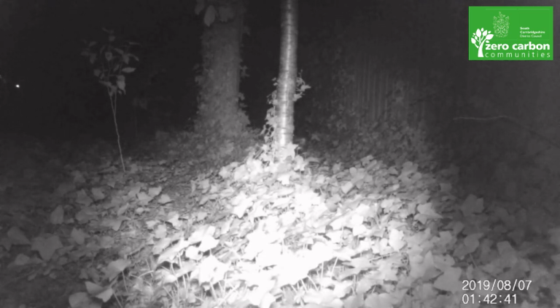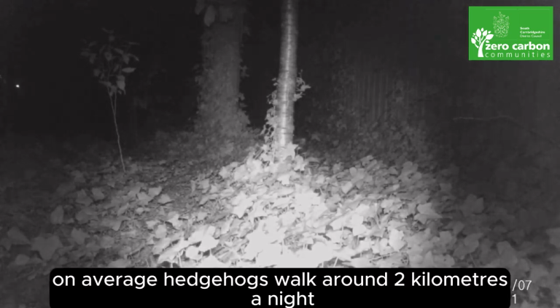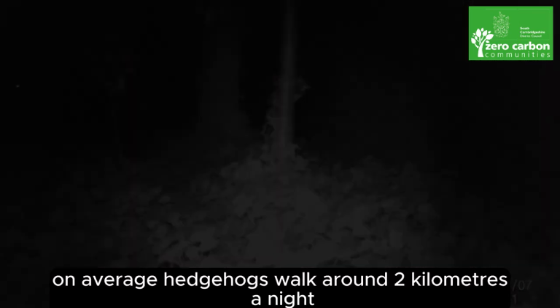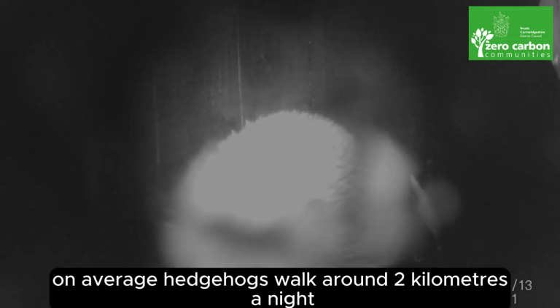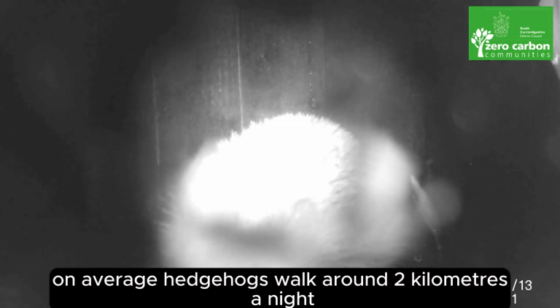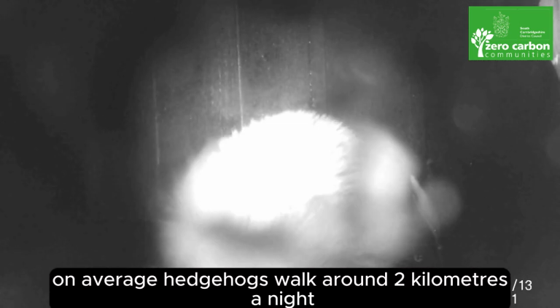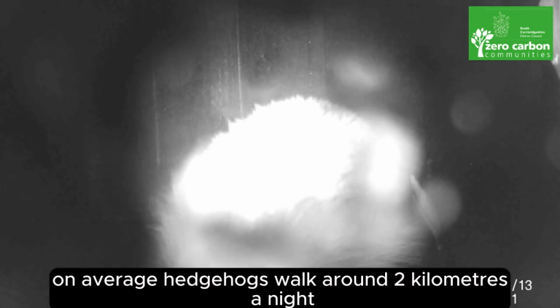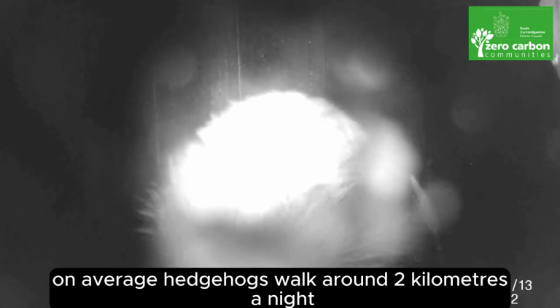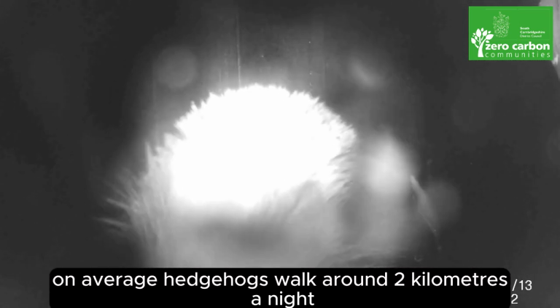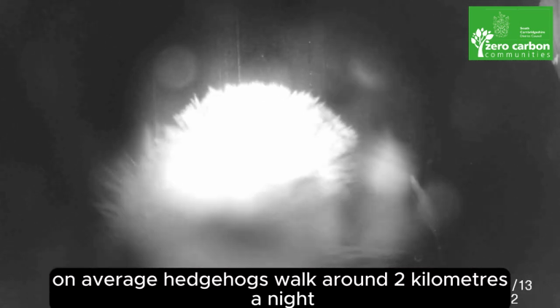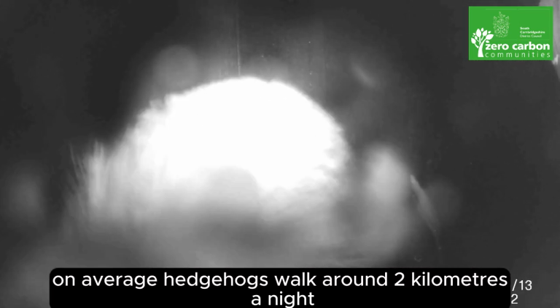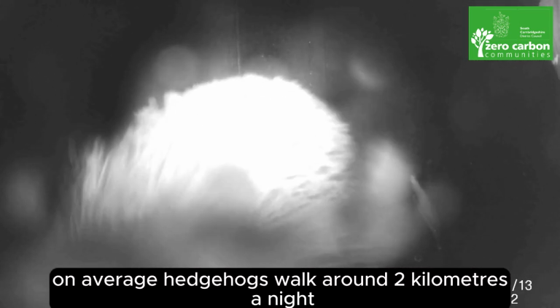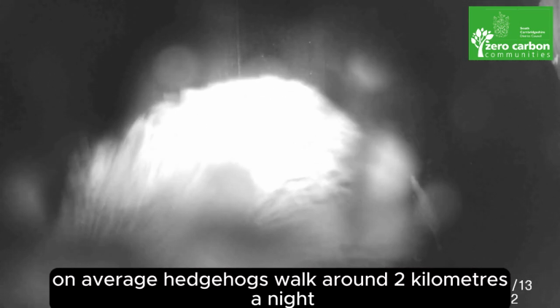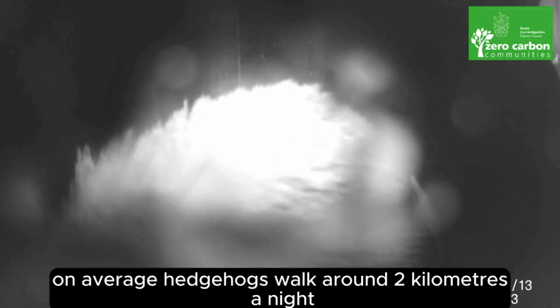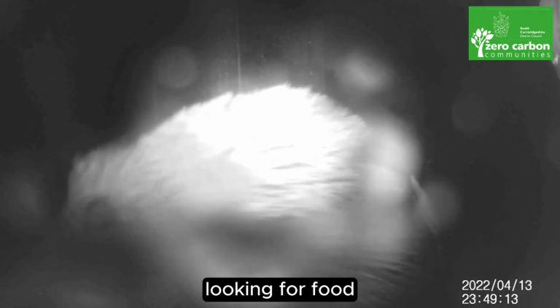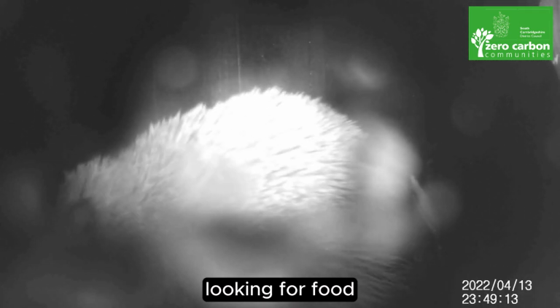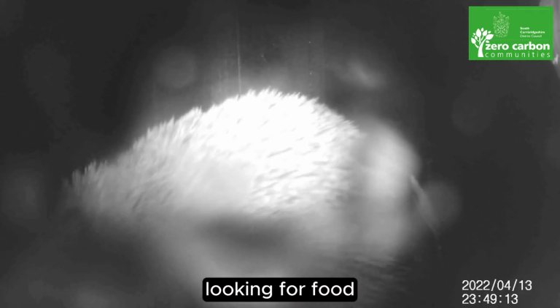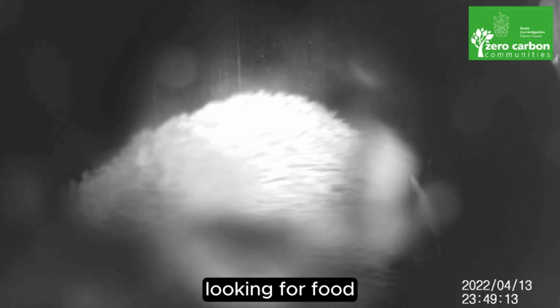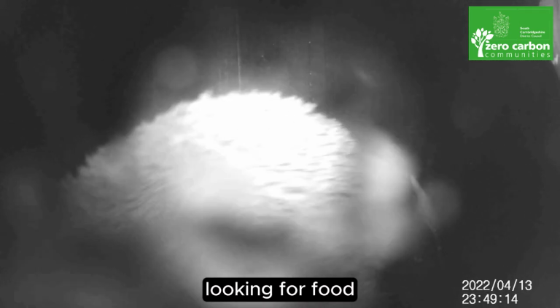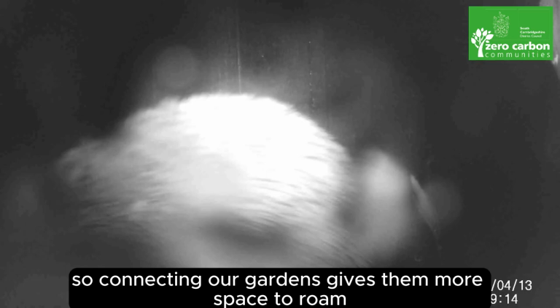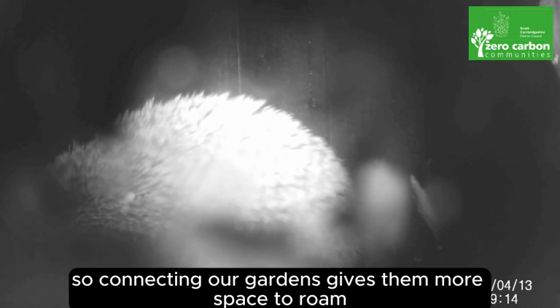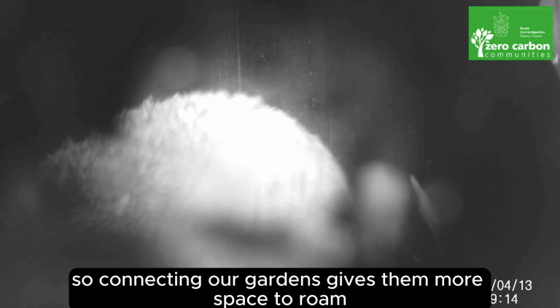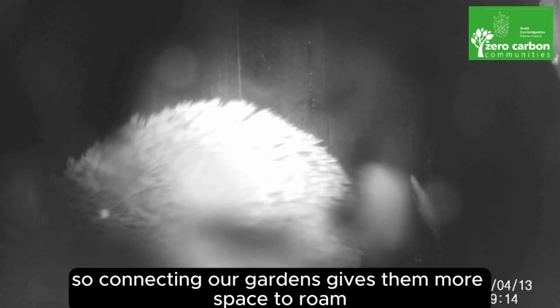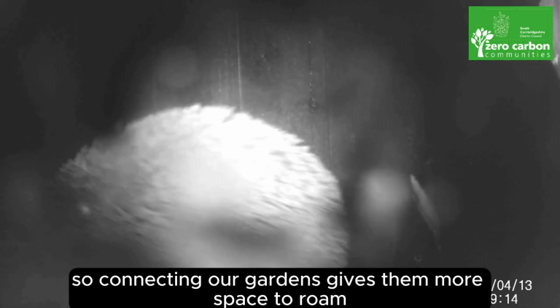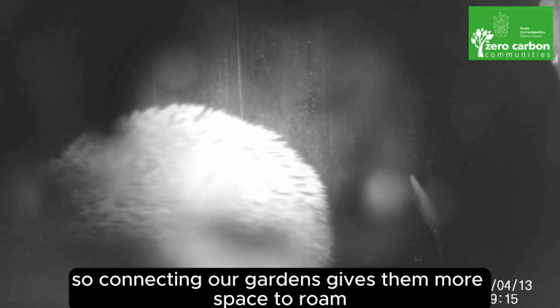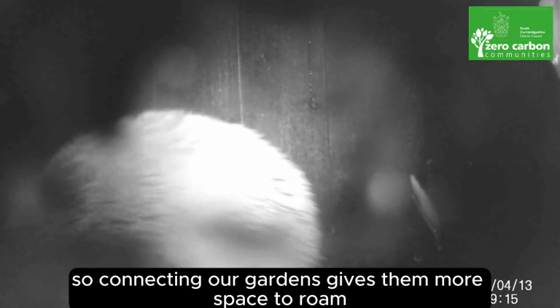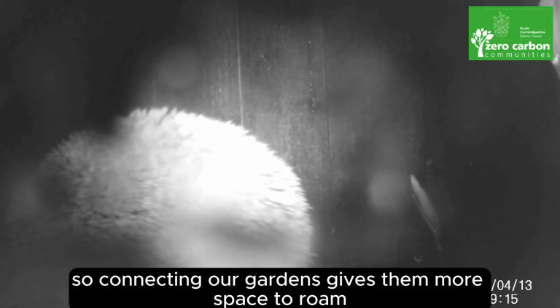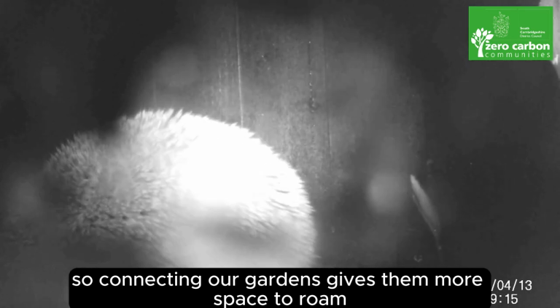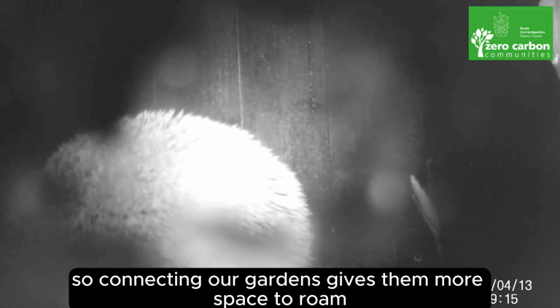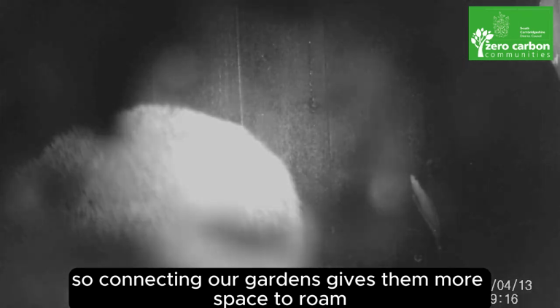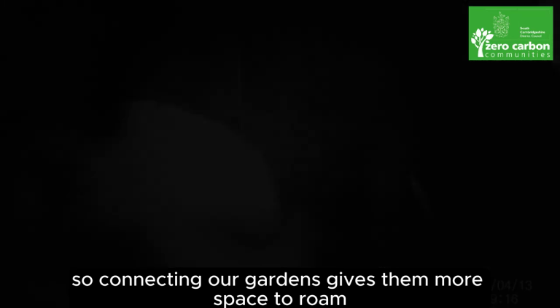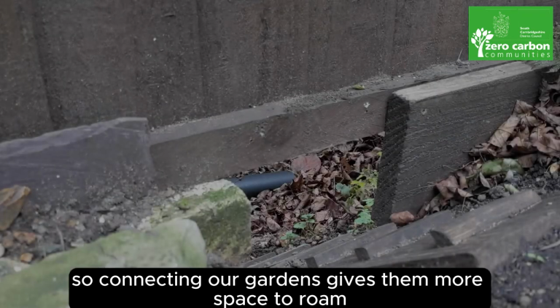On average, hedgehogs walk around 2km a night looking for food, so connecting our gardens gives them more space to roam.